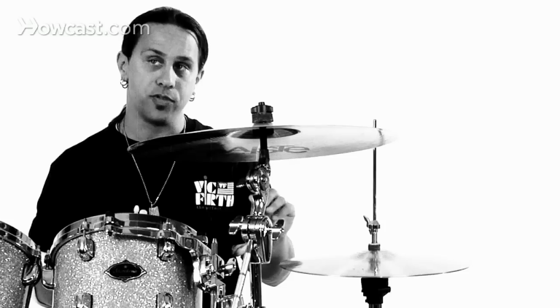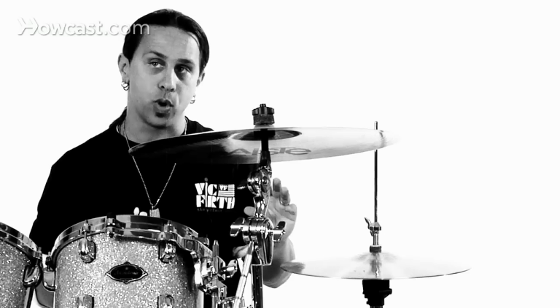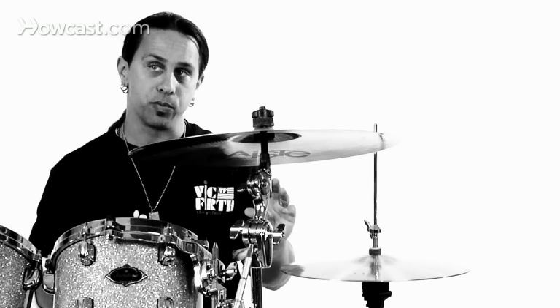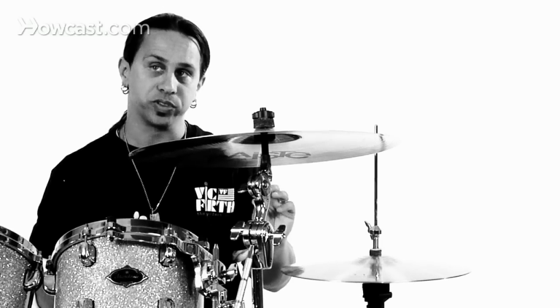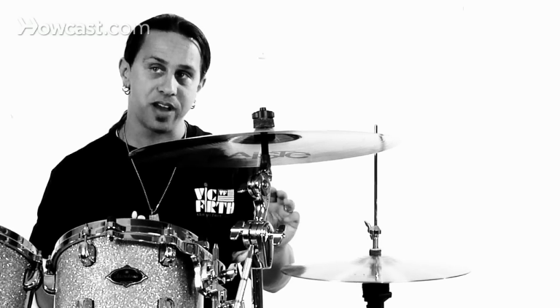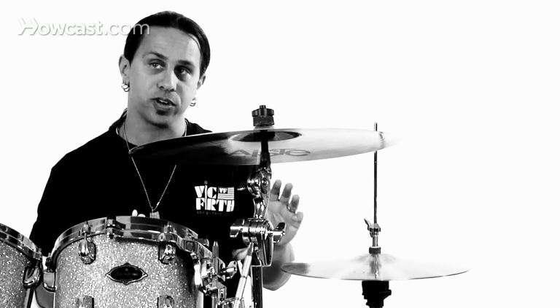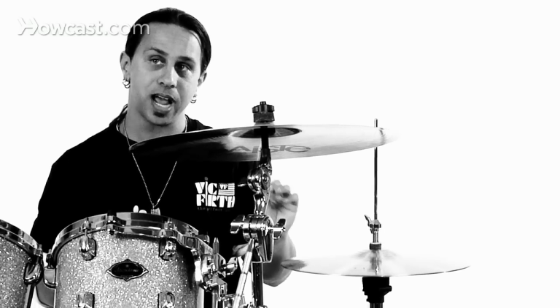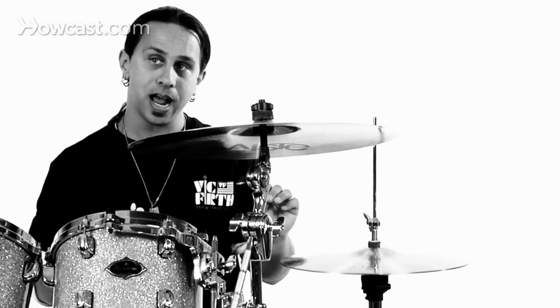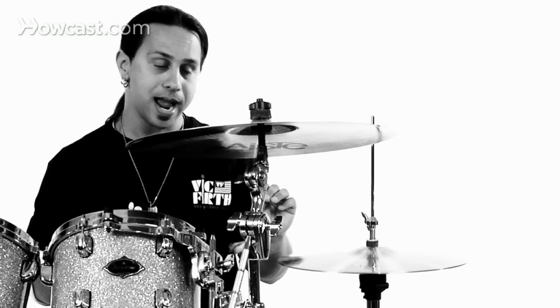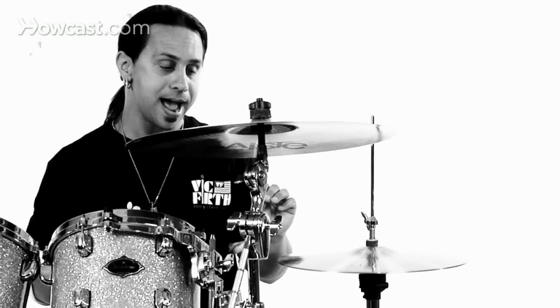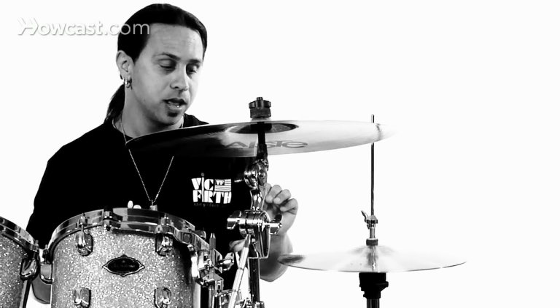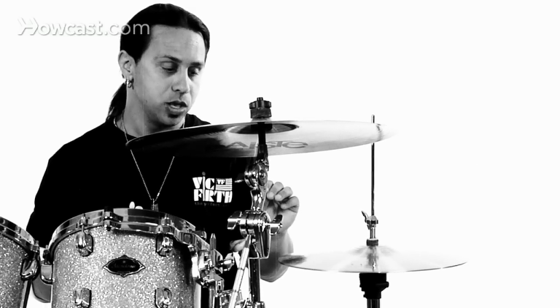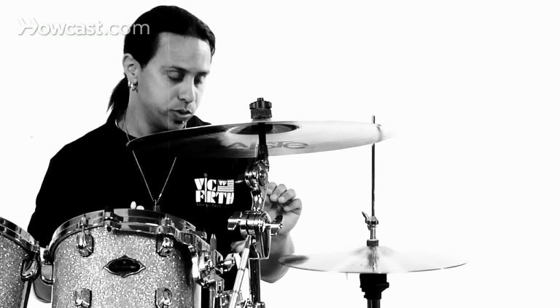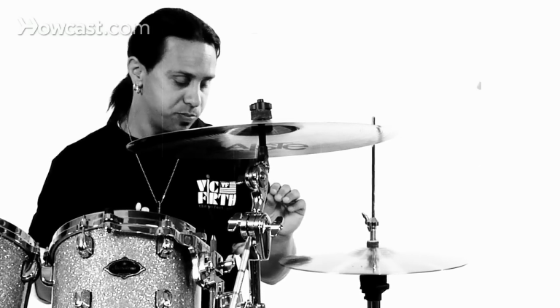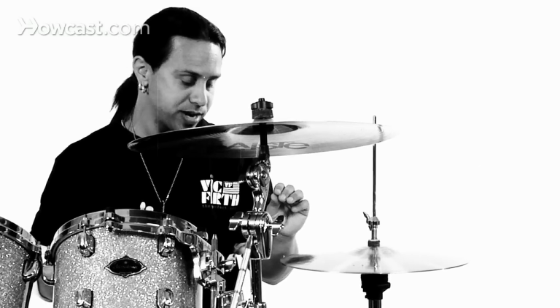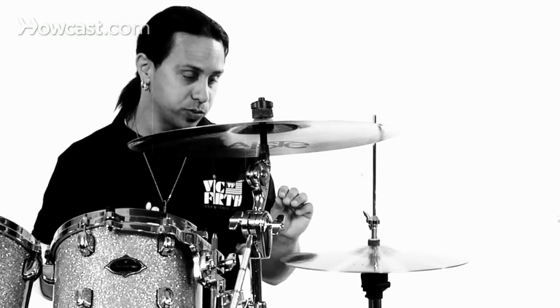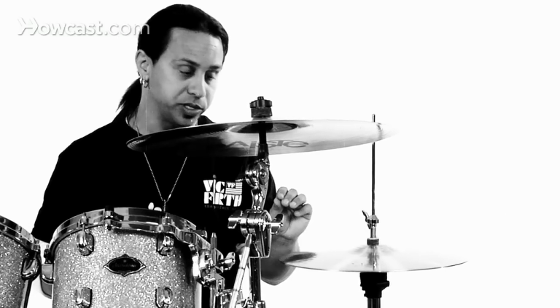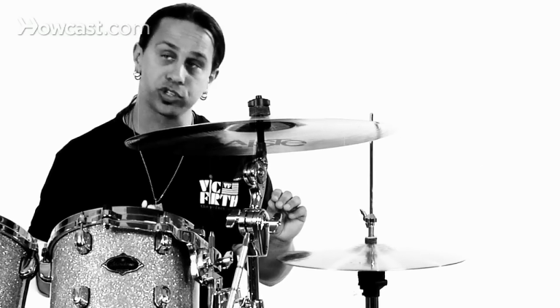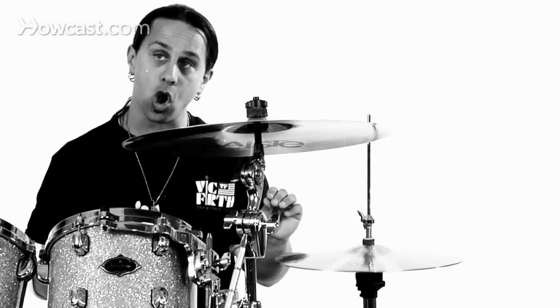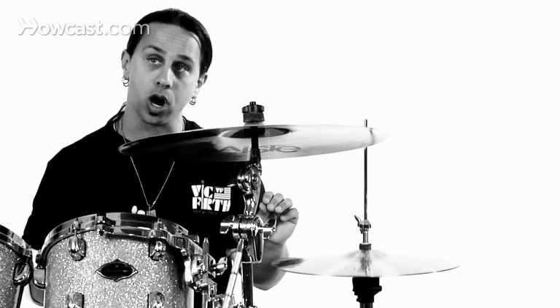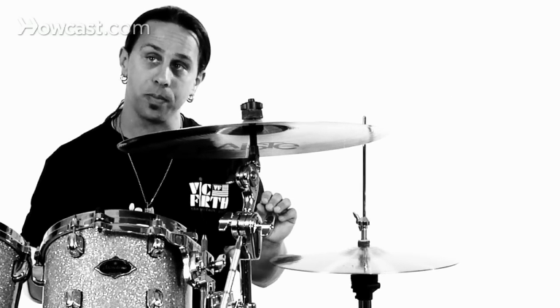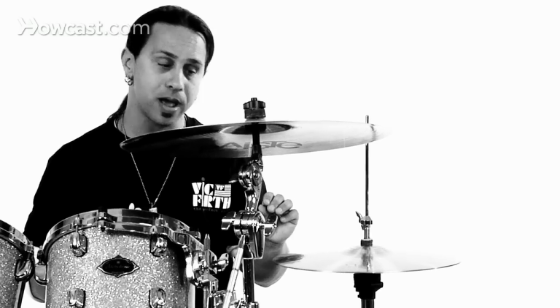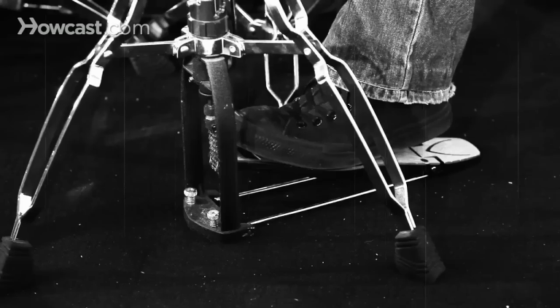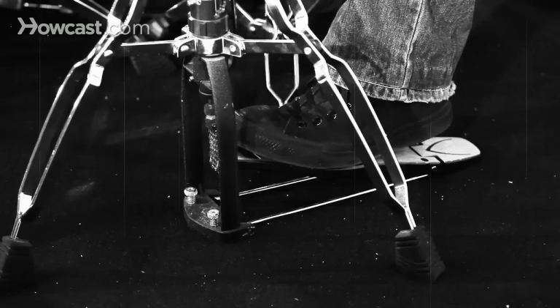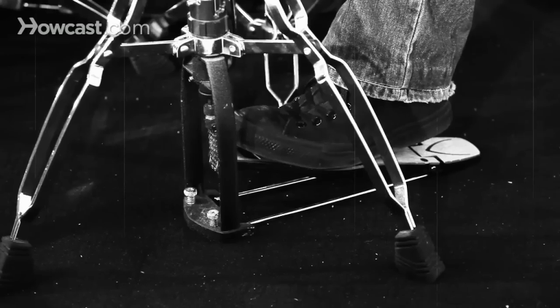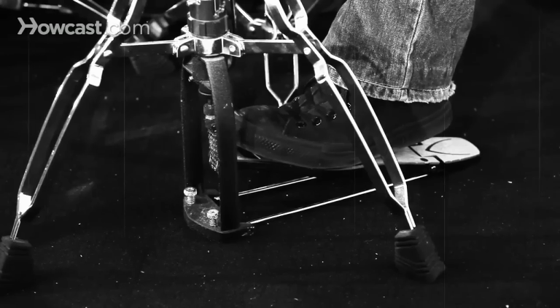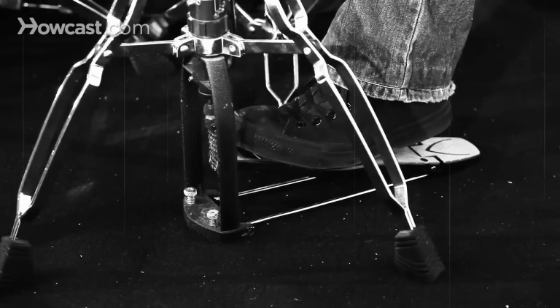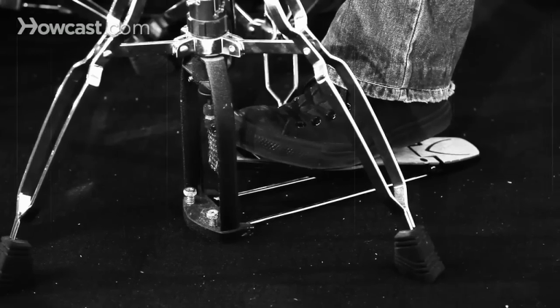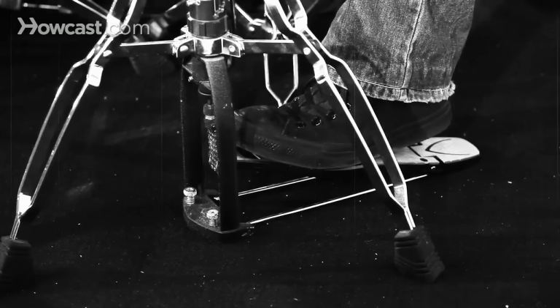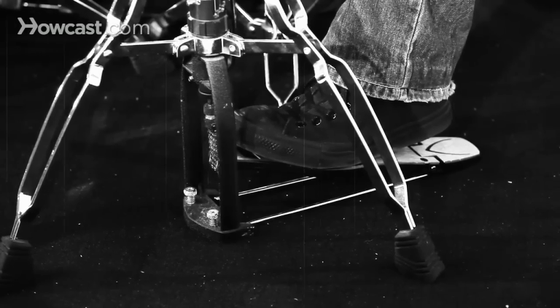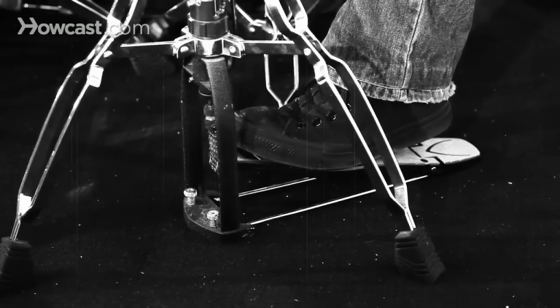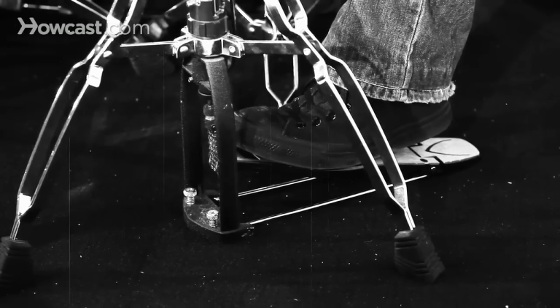If you want them real tight for a tight hi-hat, you would depress really strong on the pedal, and that creates a tight sound.